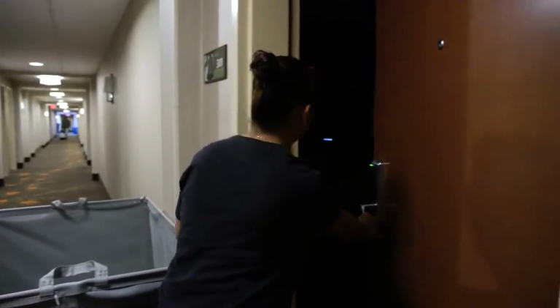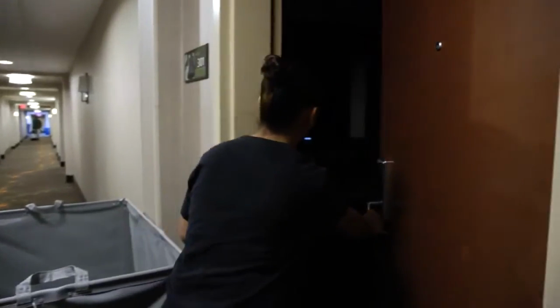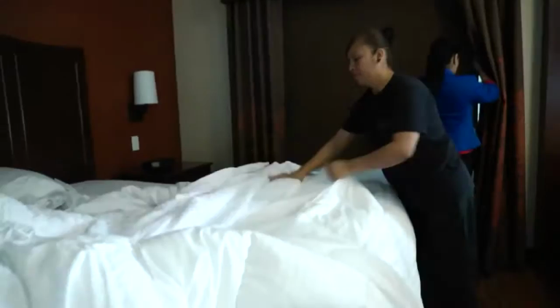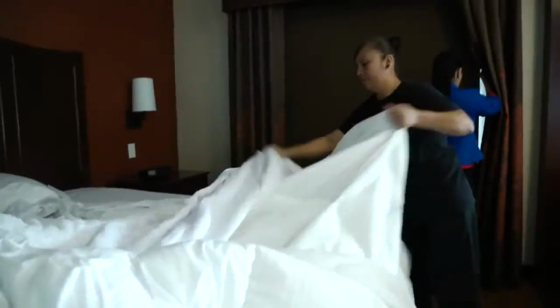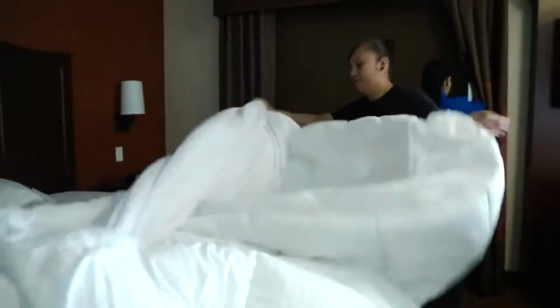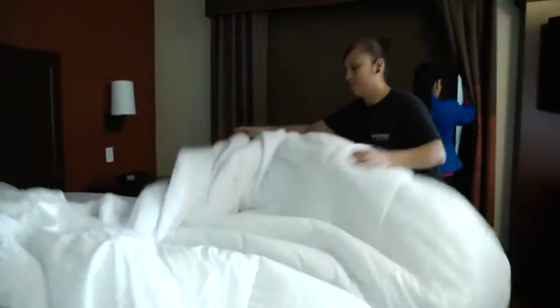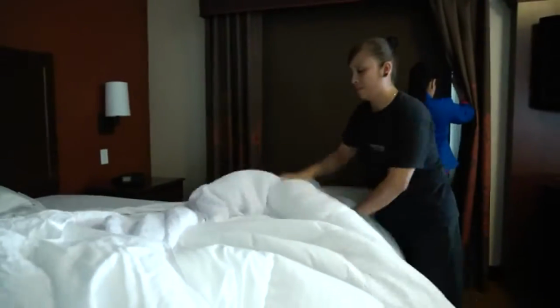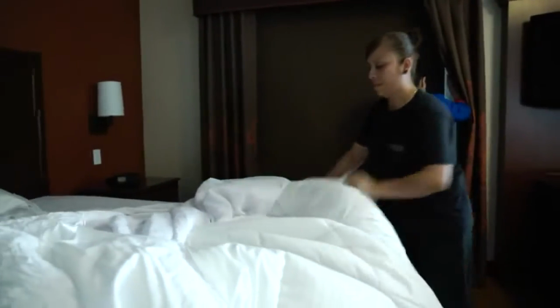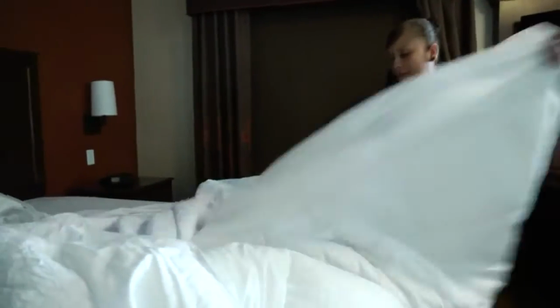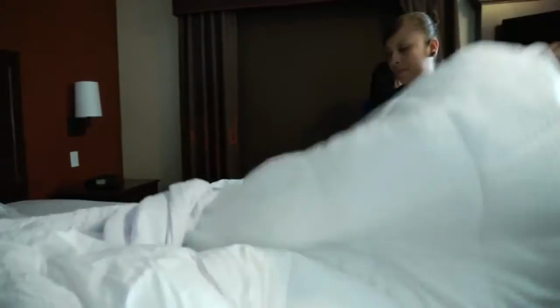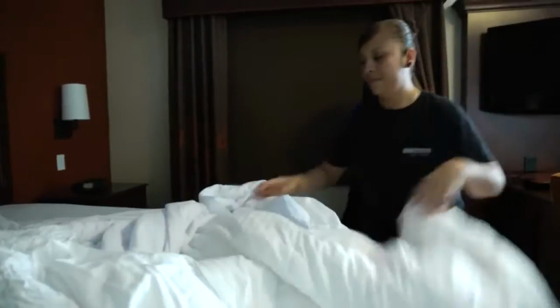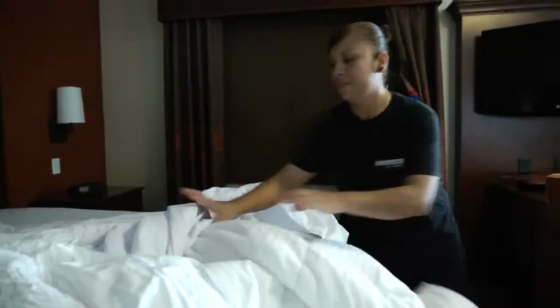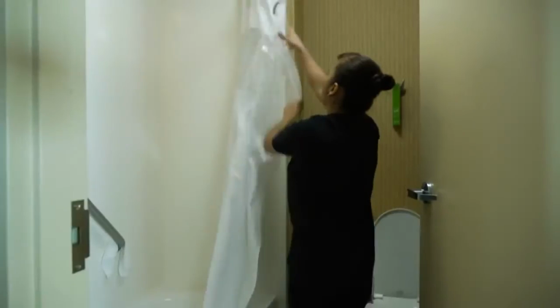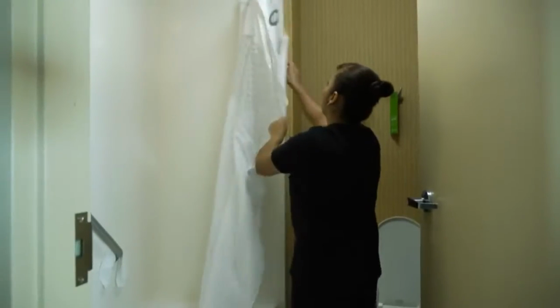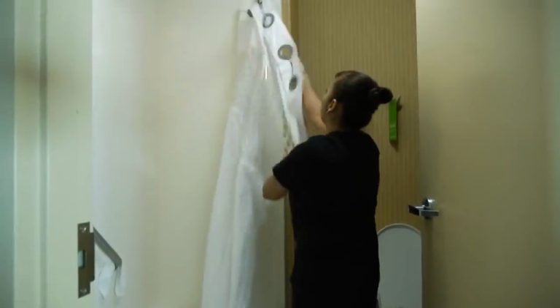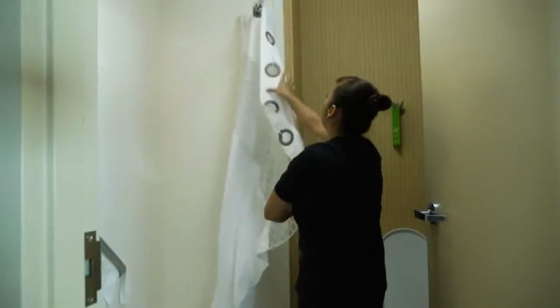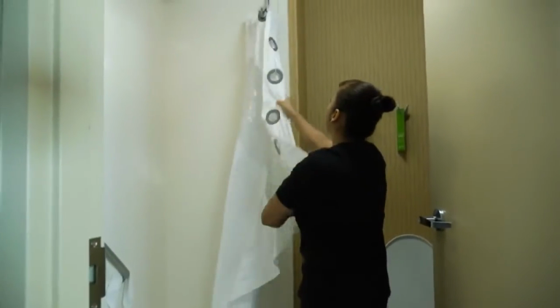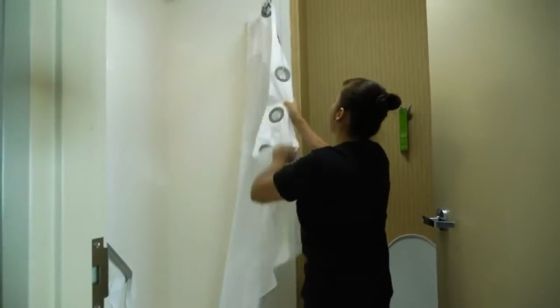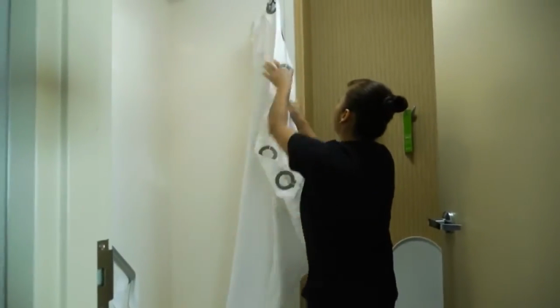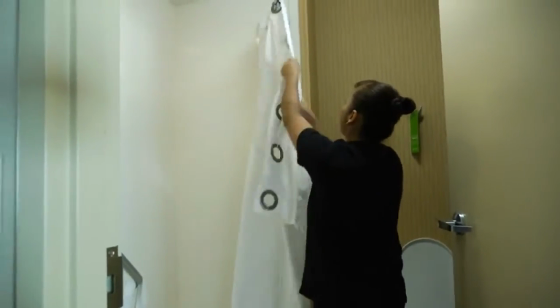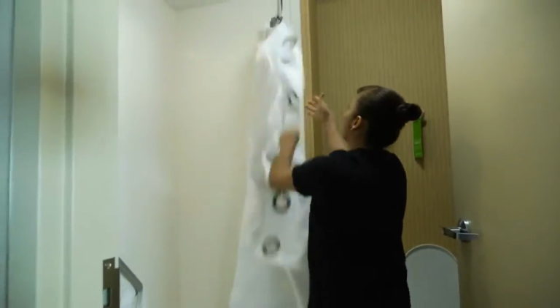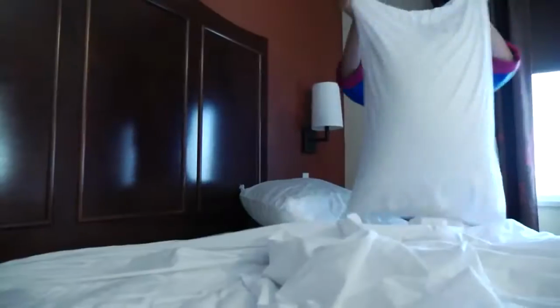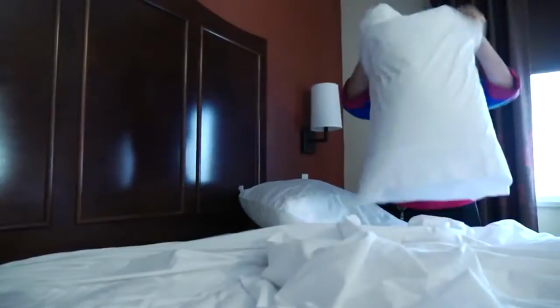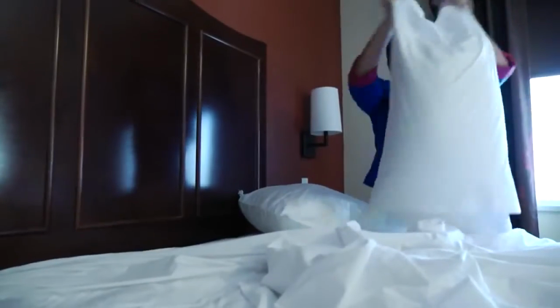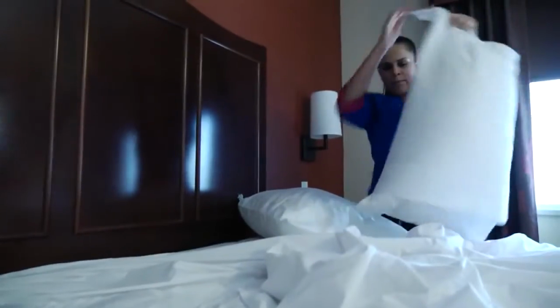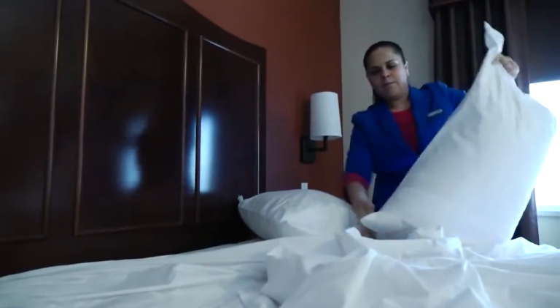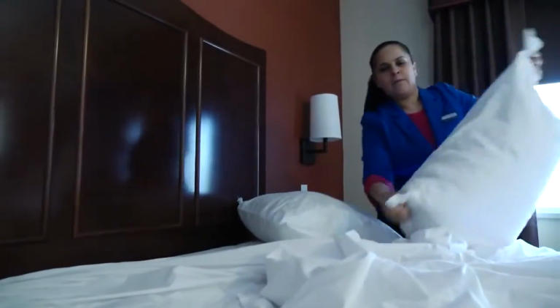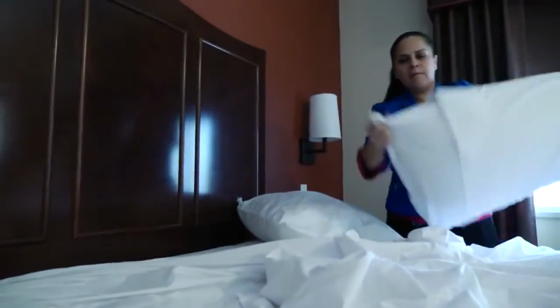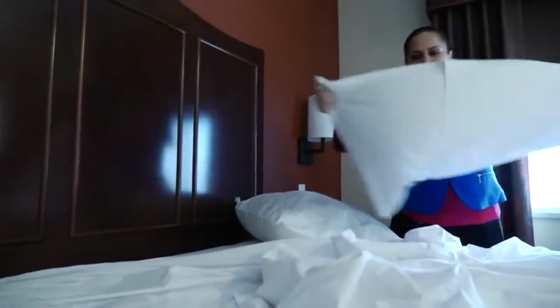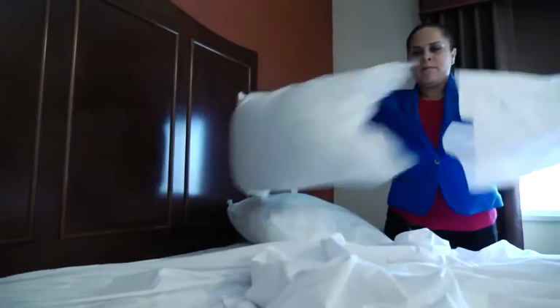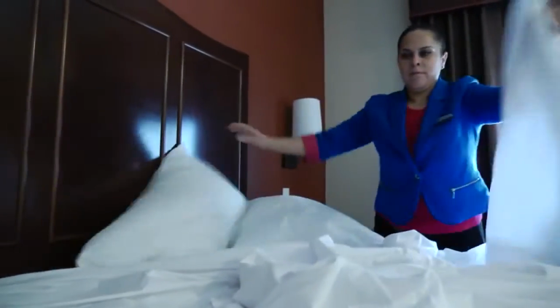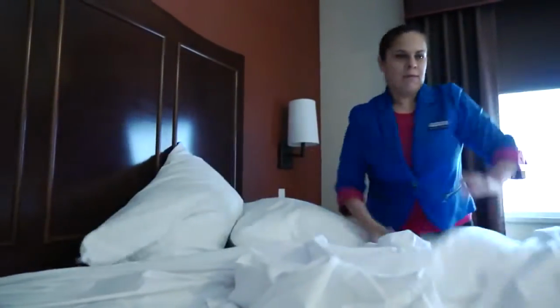We have eight full-time housekeepers. They start their day around 8 a.m. and they're usually out of here by 3 p.m.